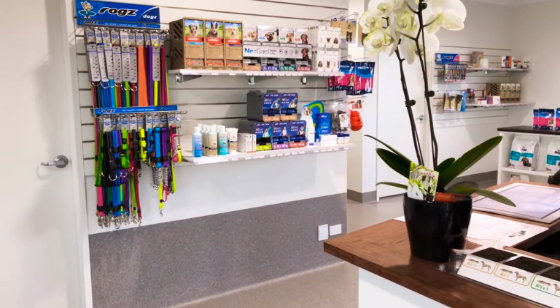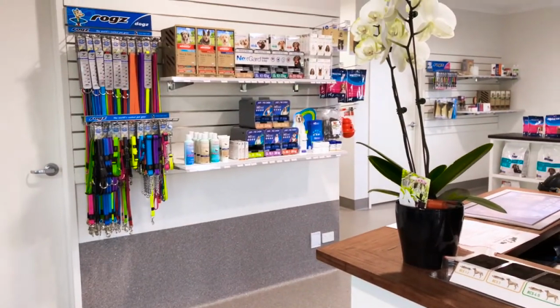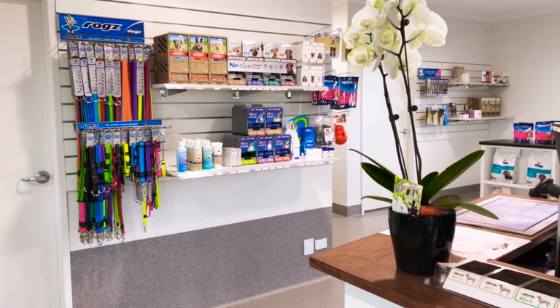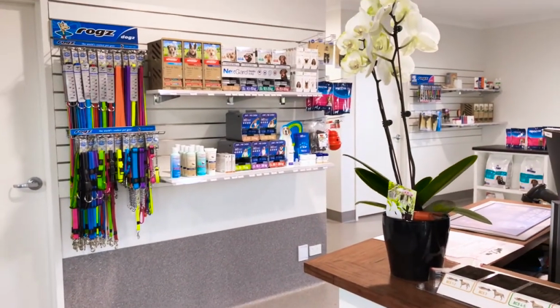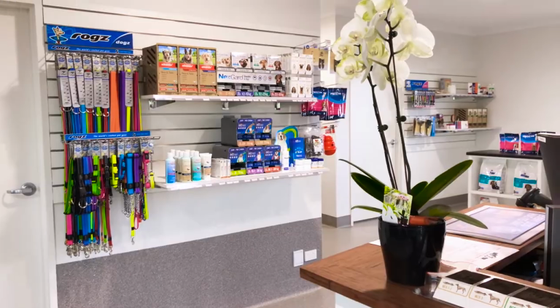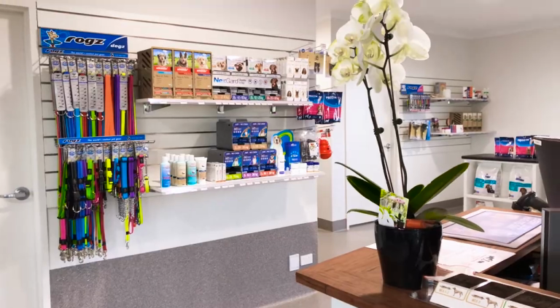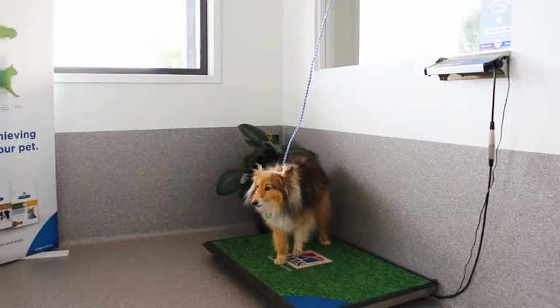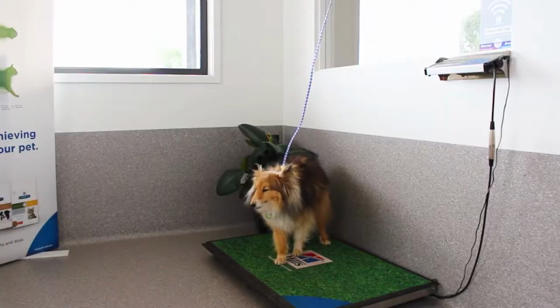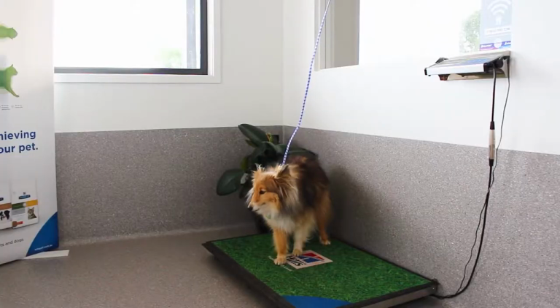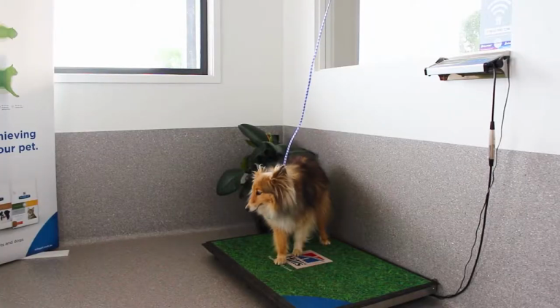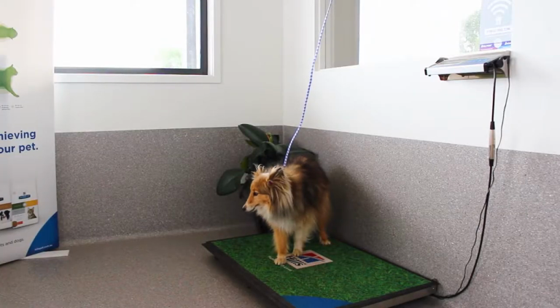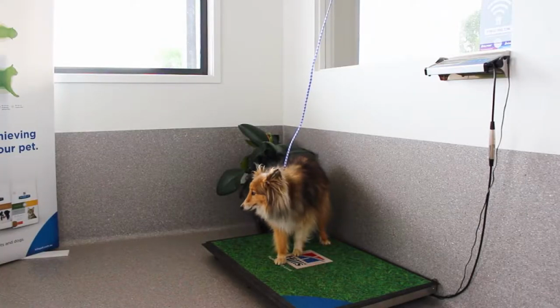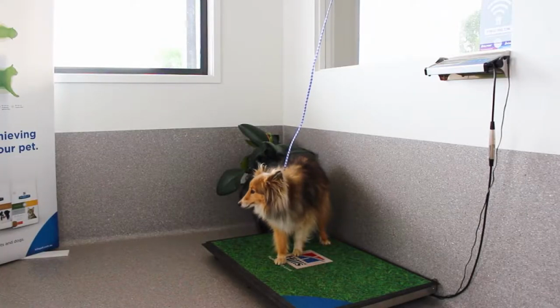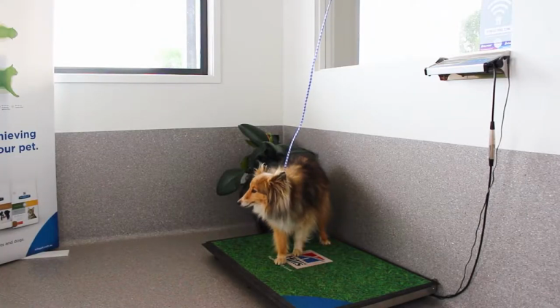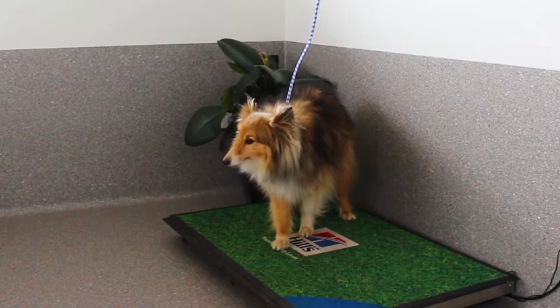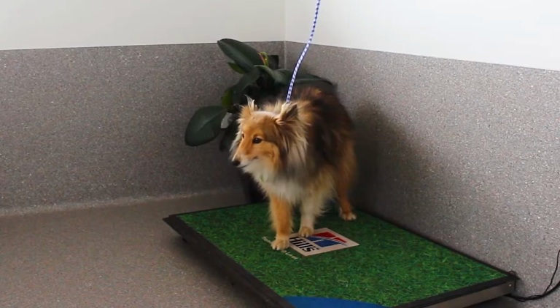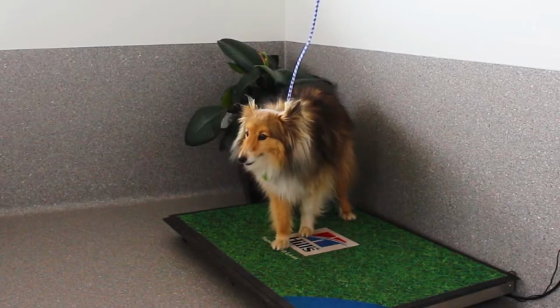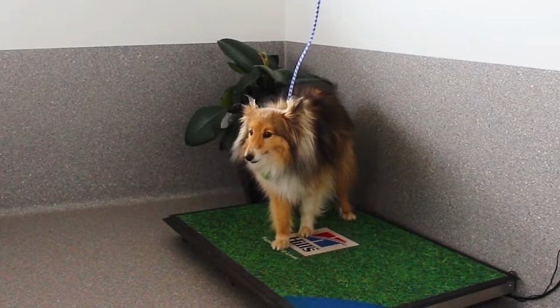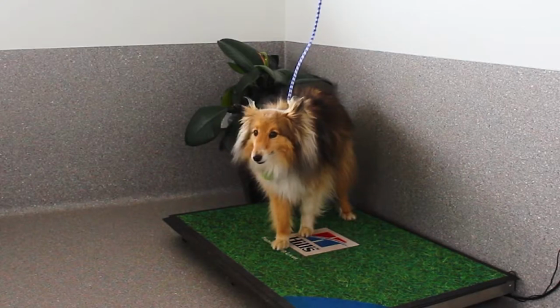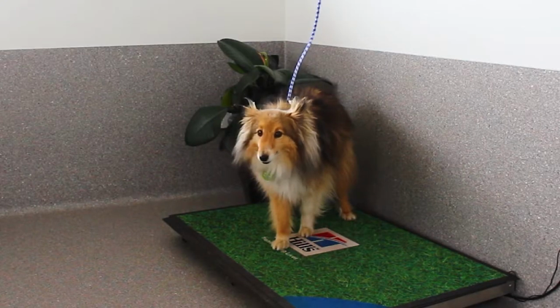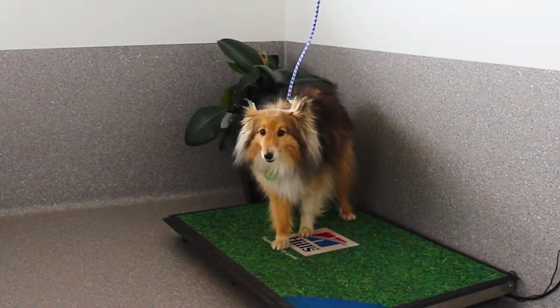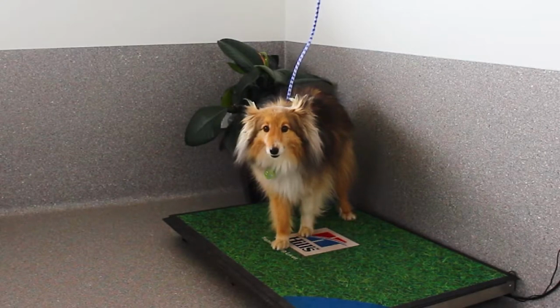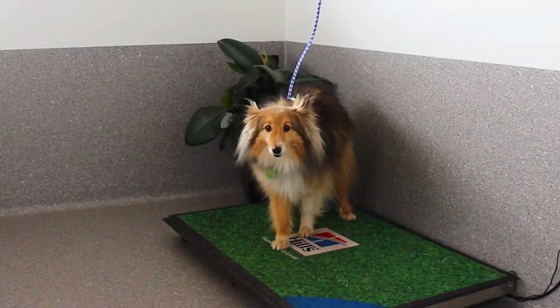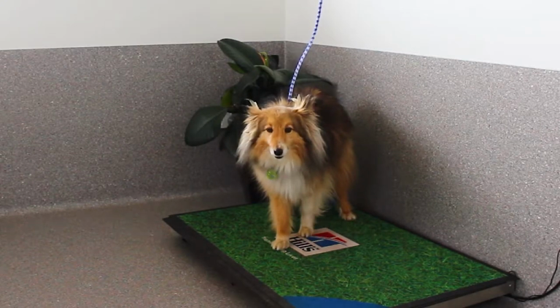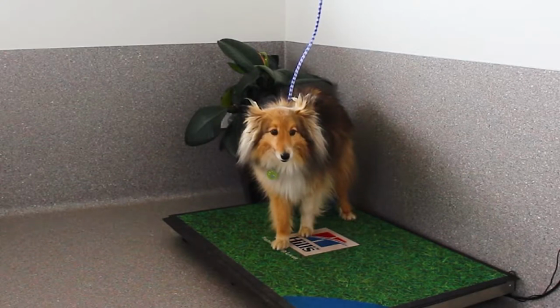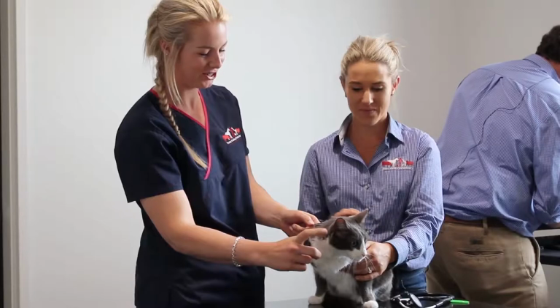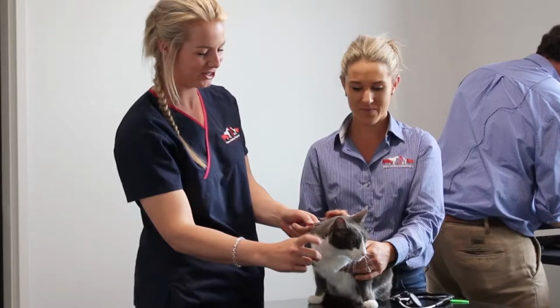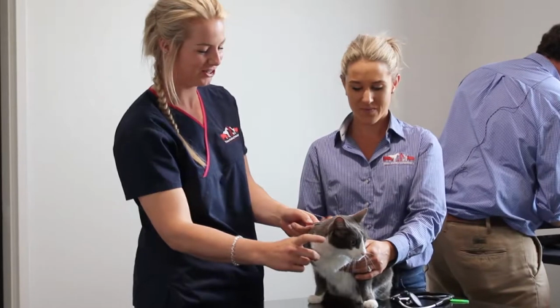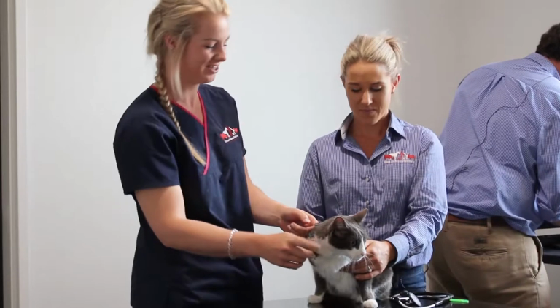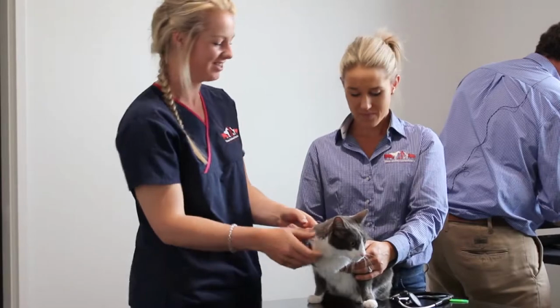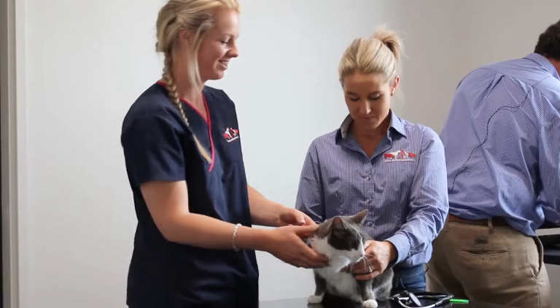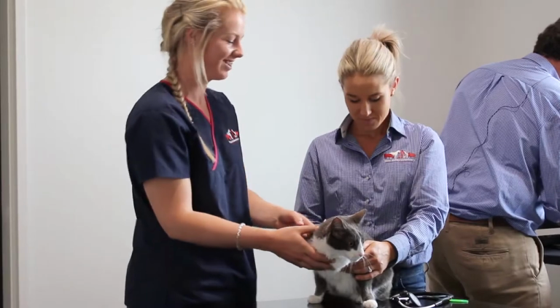Weigh your dog on the scales in the airlock as you come in. Cats are weighed in the cat consultation room.